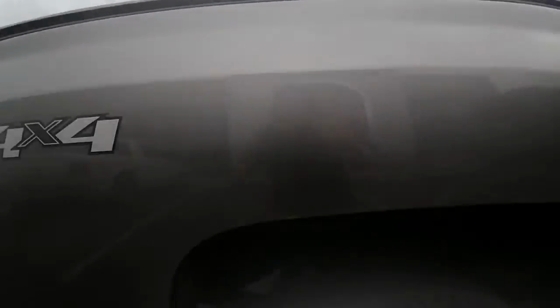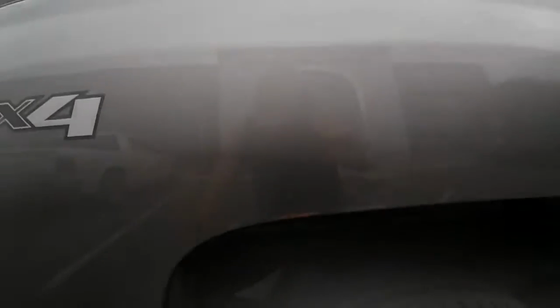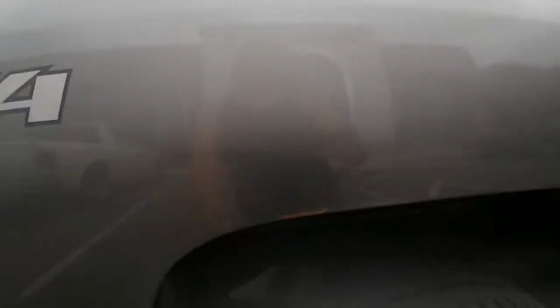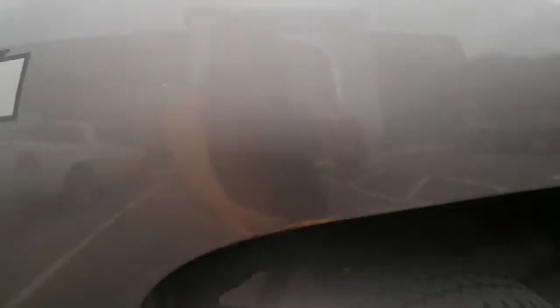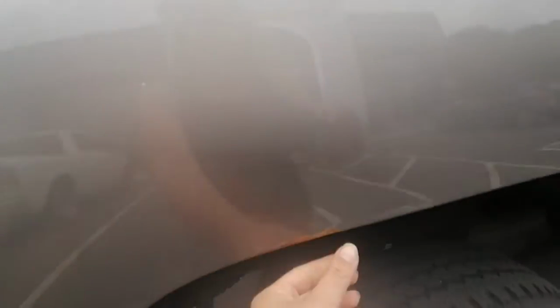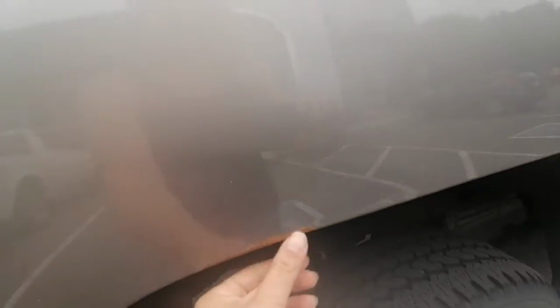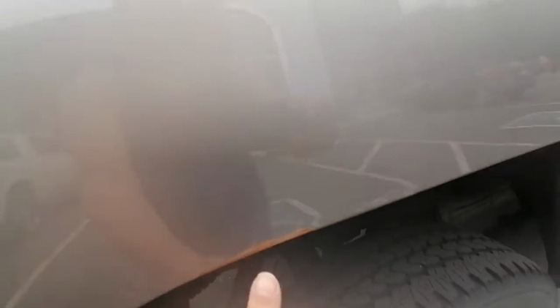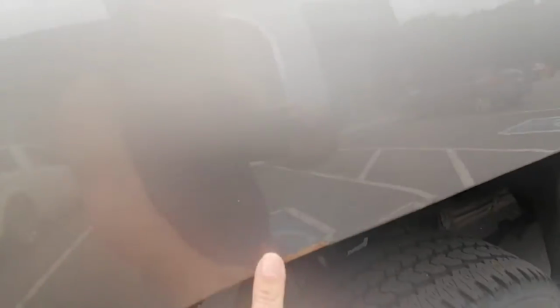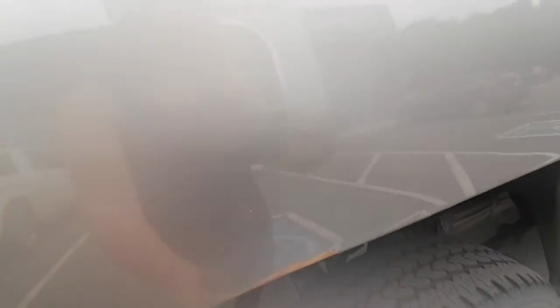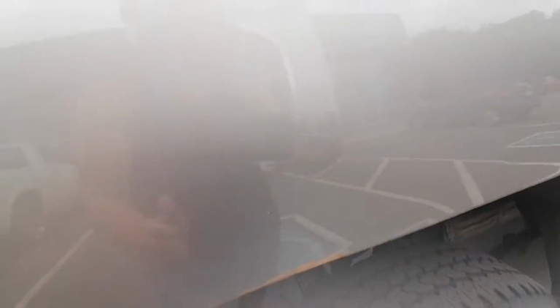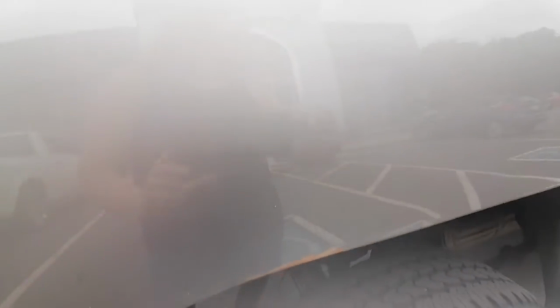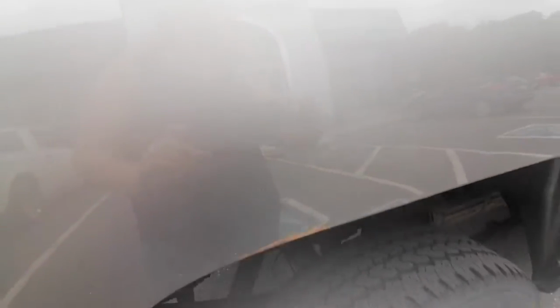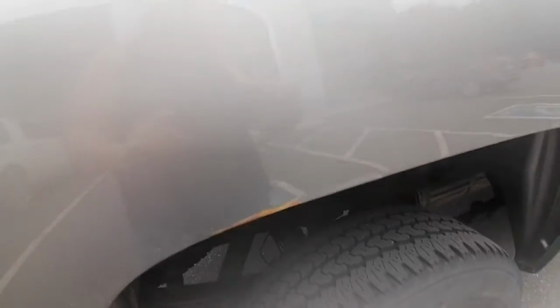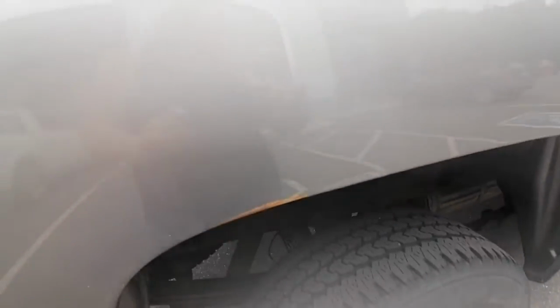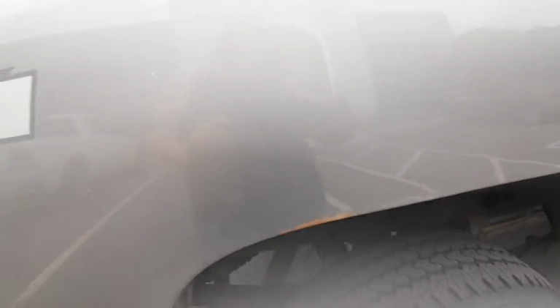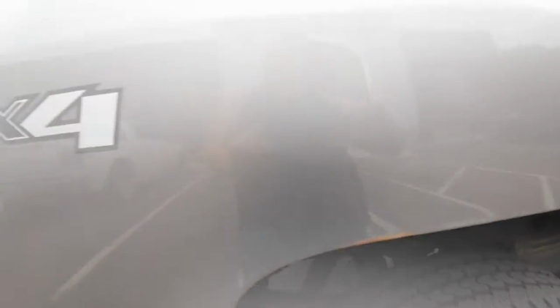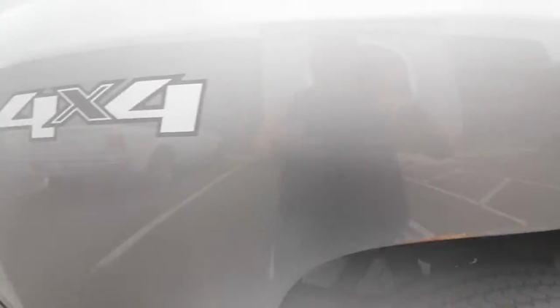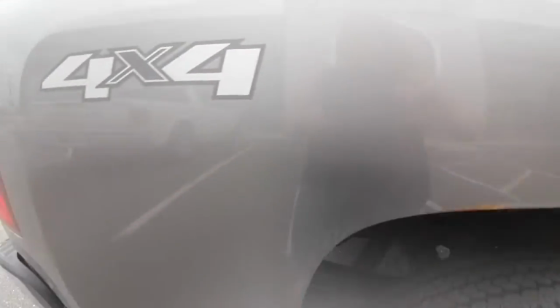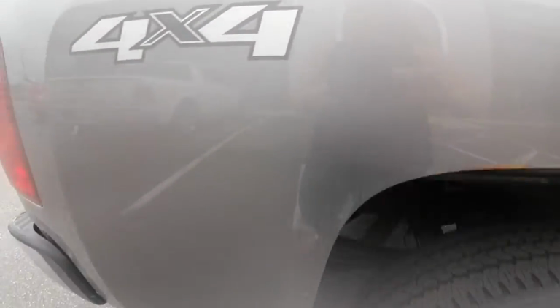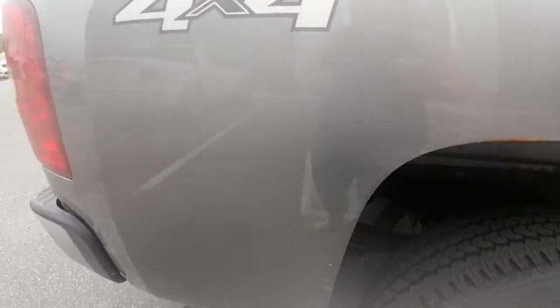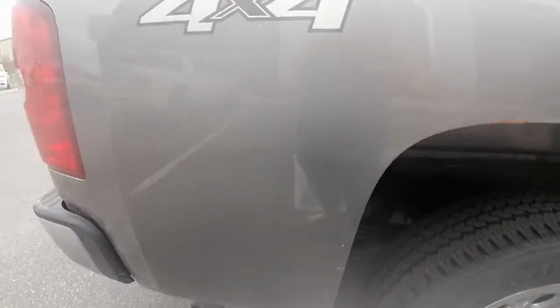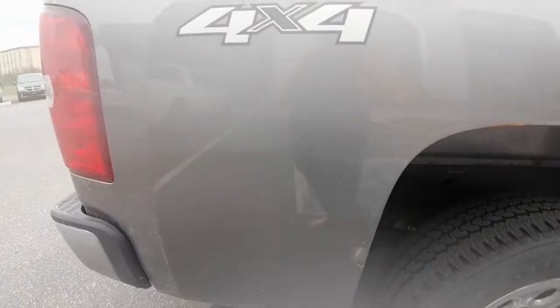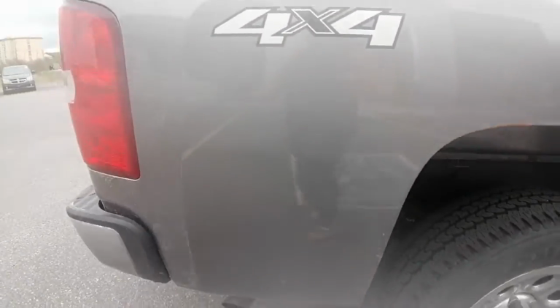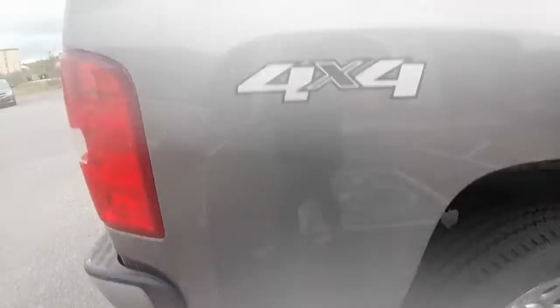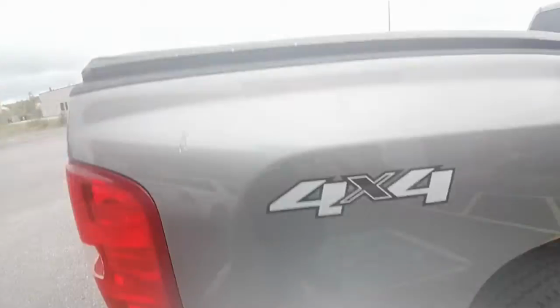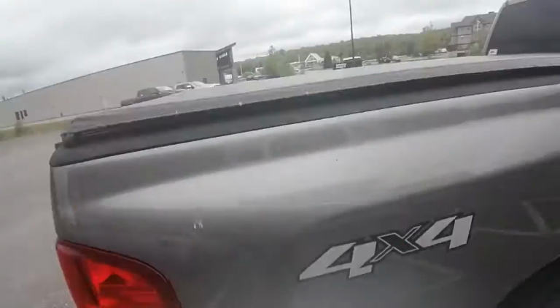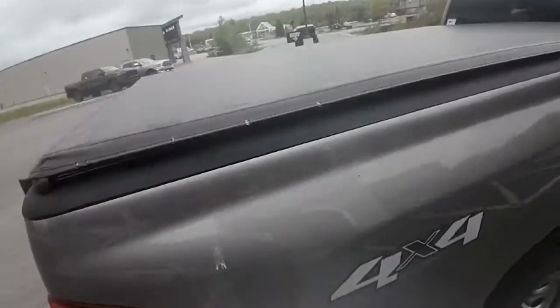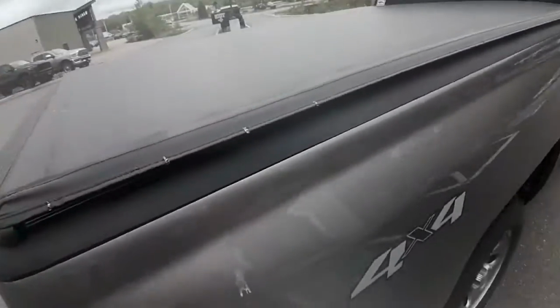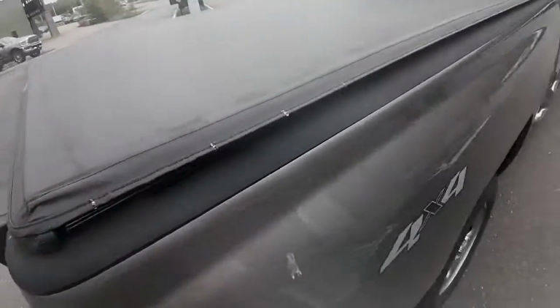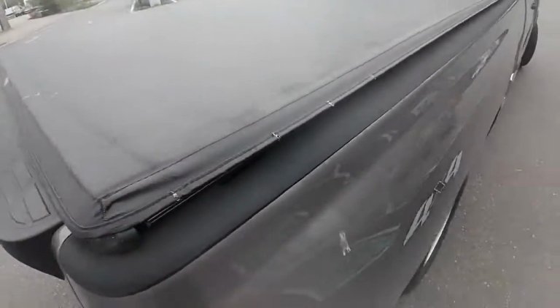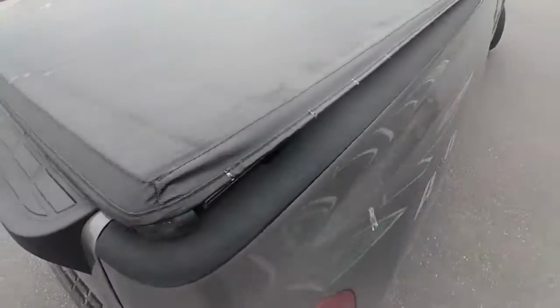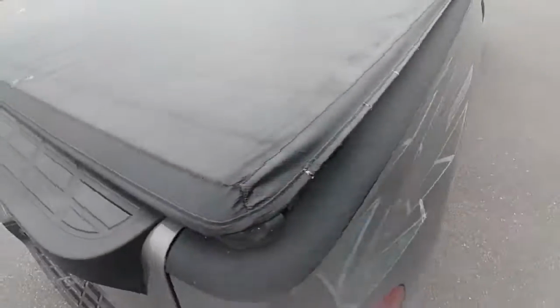There's a little bit of rust here. The truck comes with a tonneau cover.